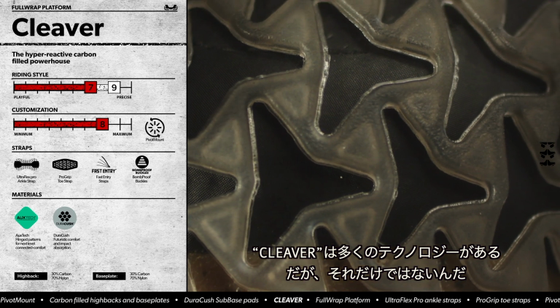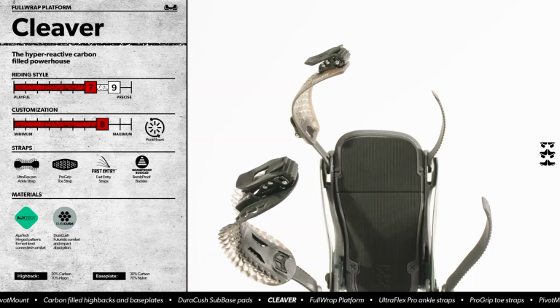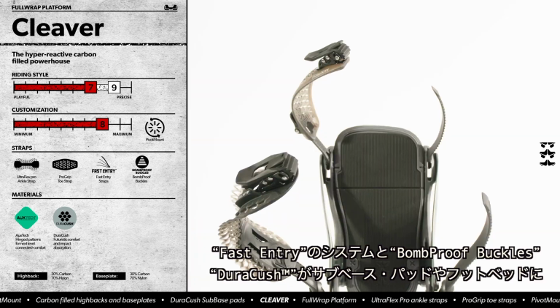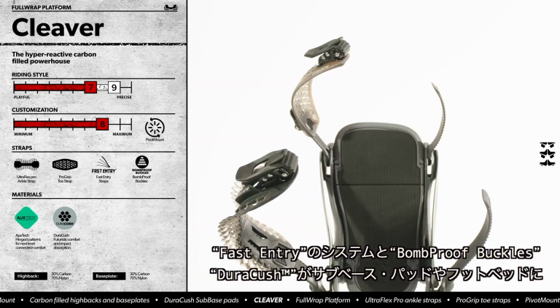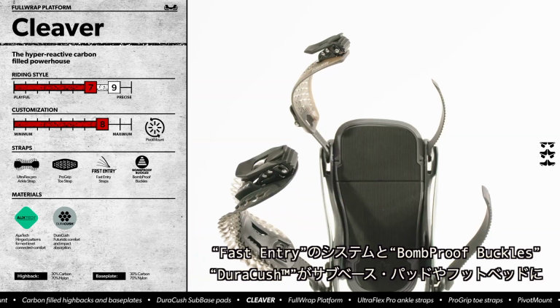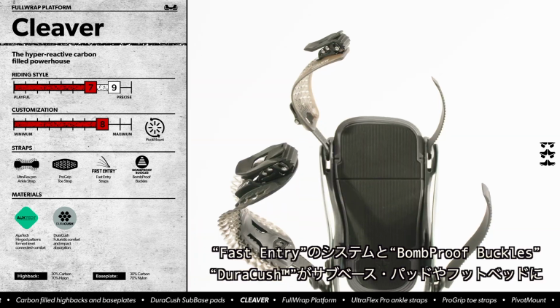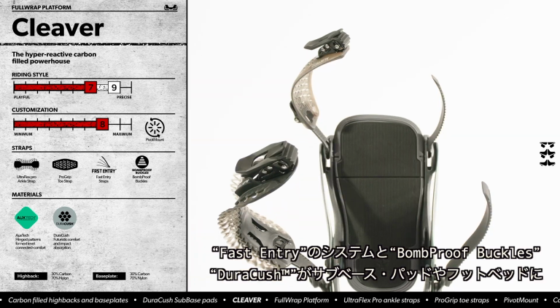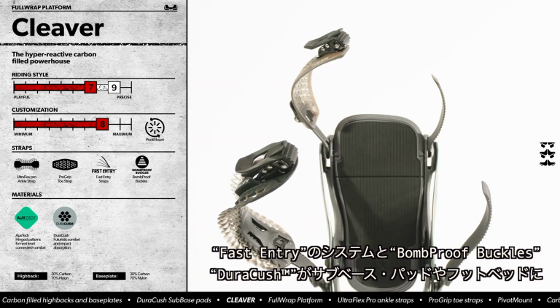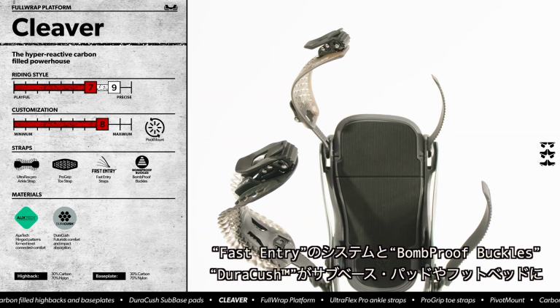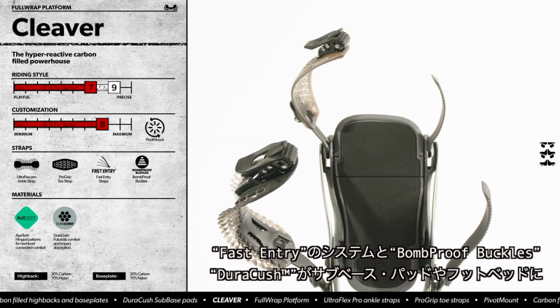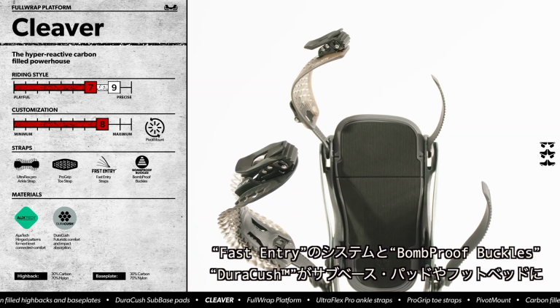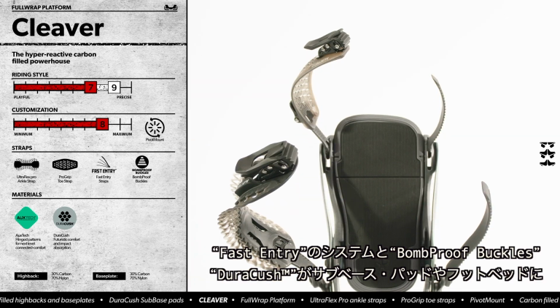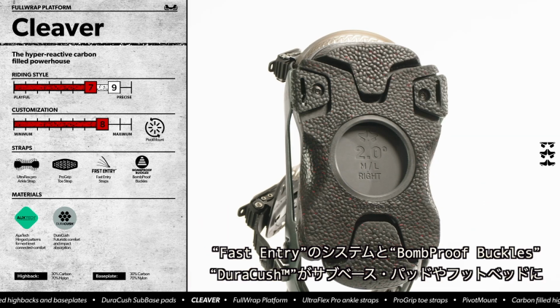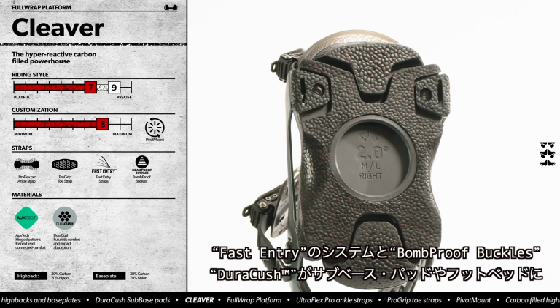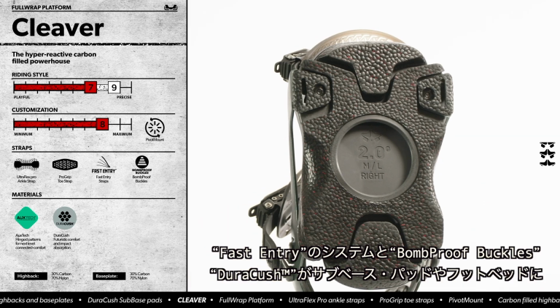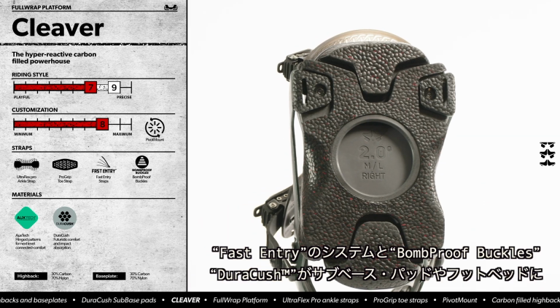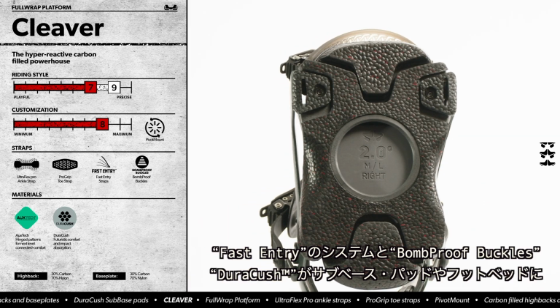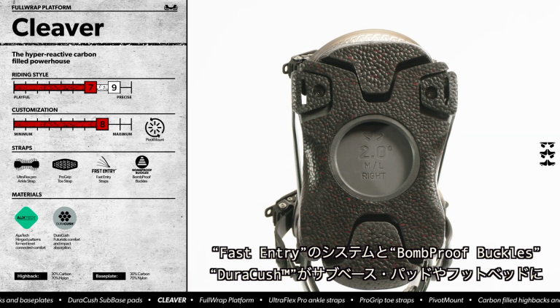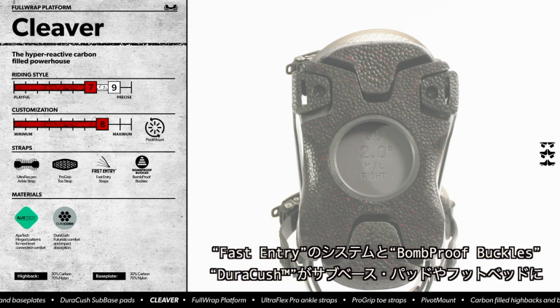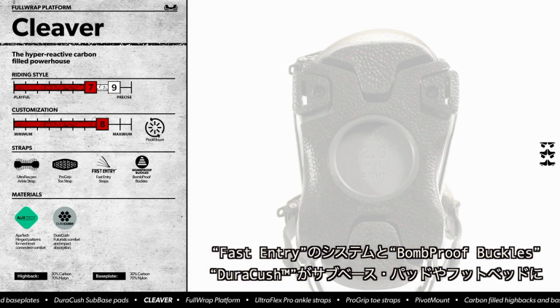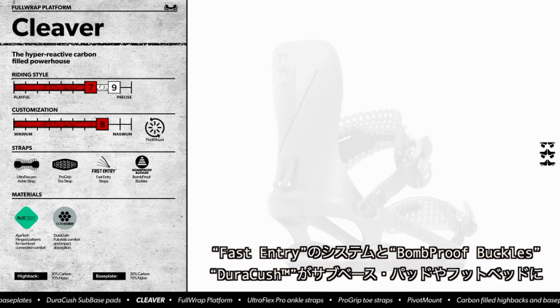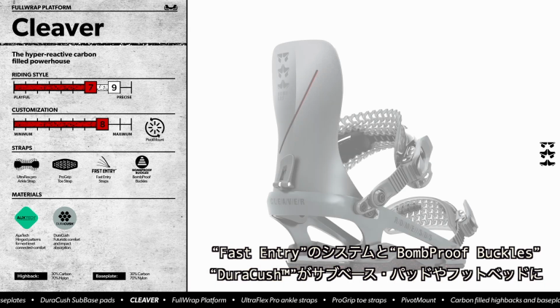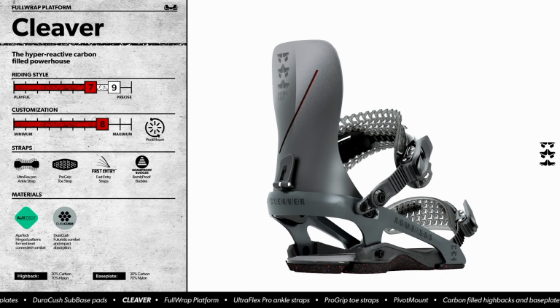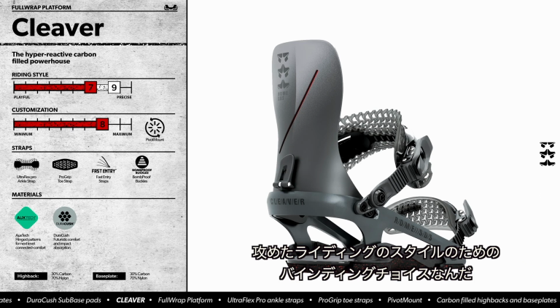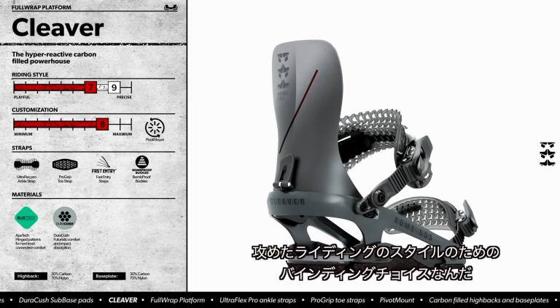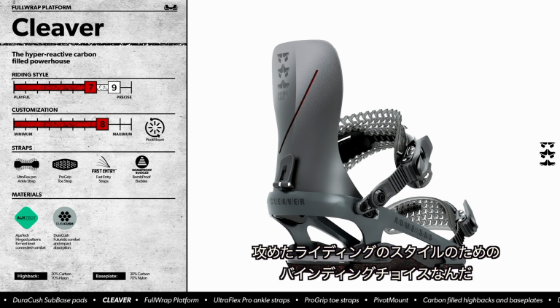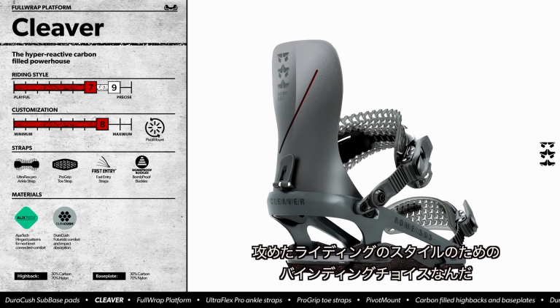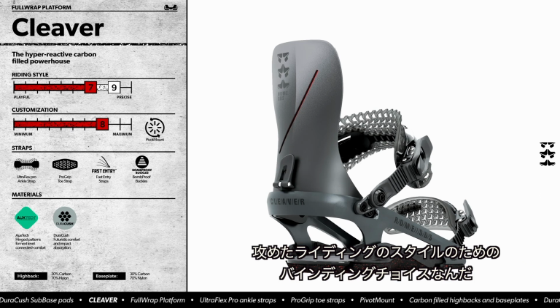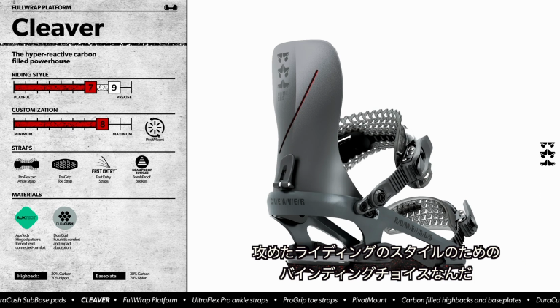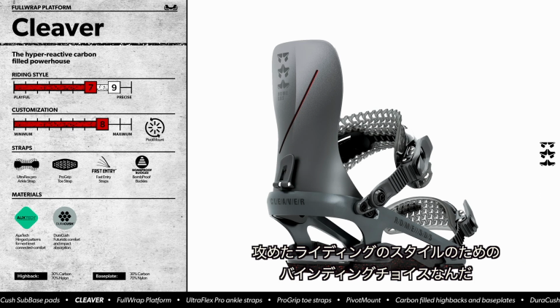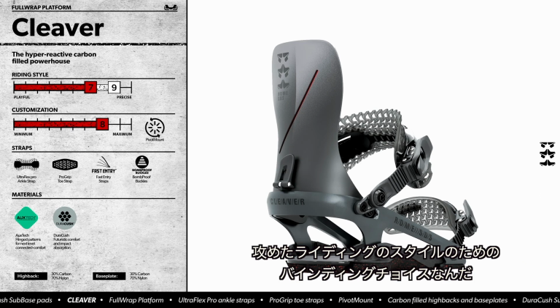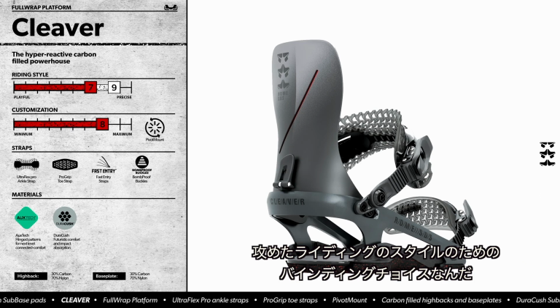Fast entry straps, bomb-proof buckles, a Dura-Kush sub-base pad and footbed make this the full-send binding of choice.